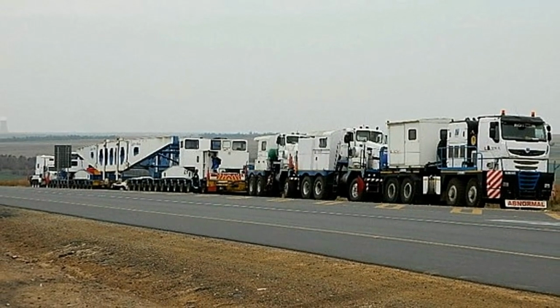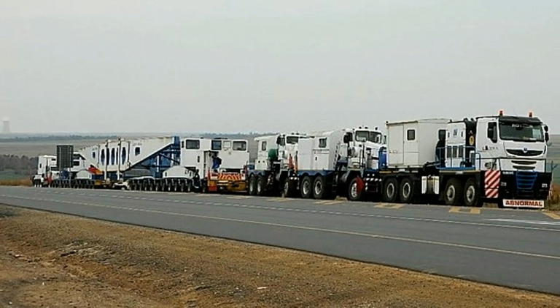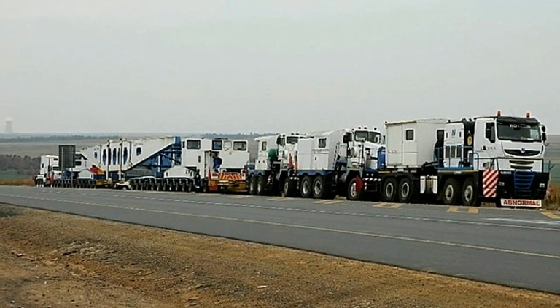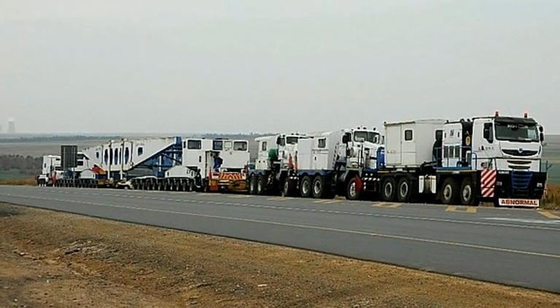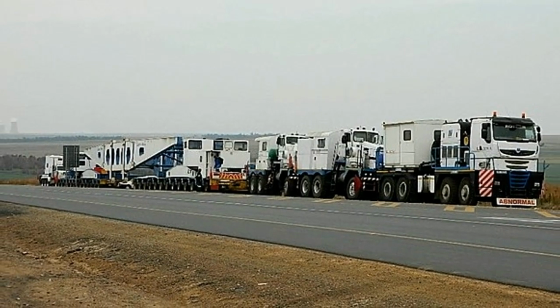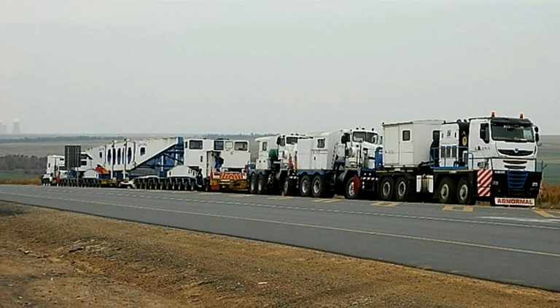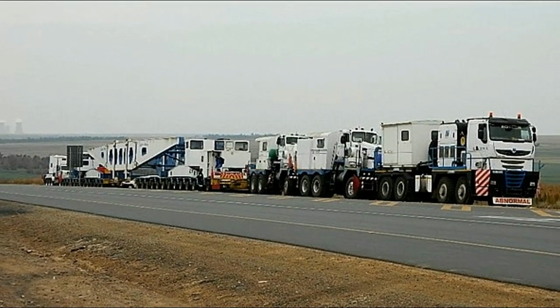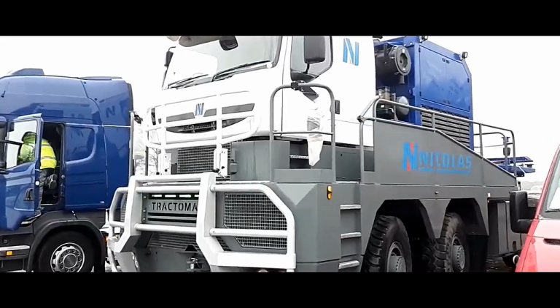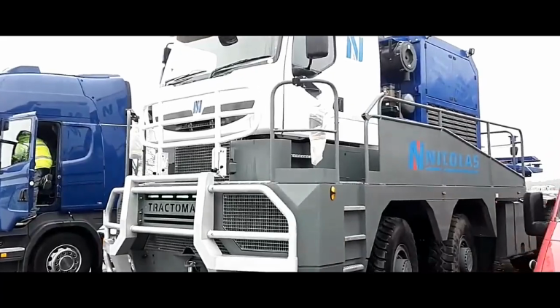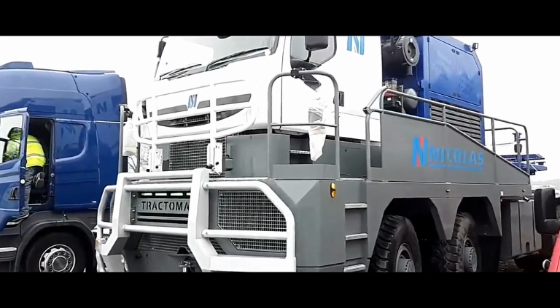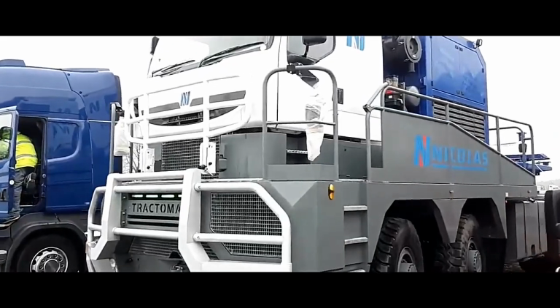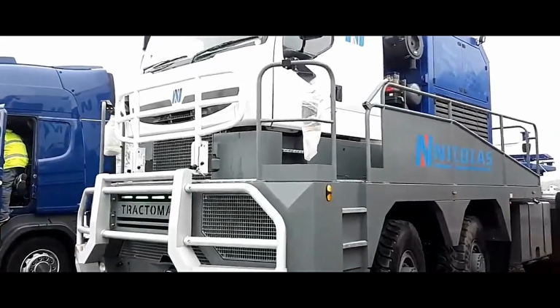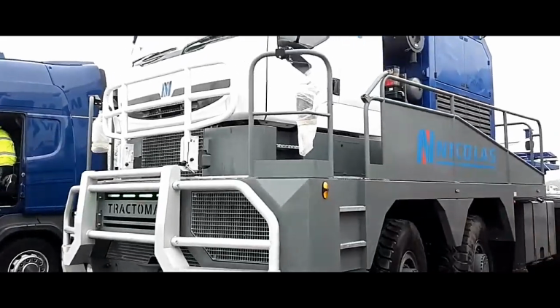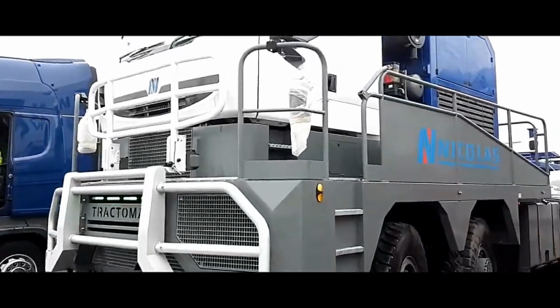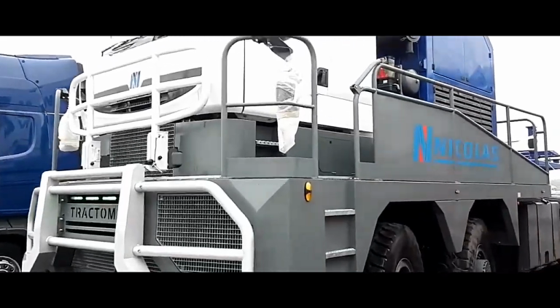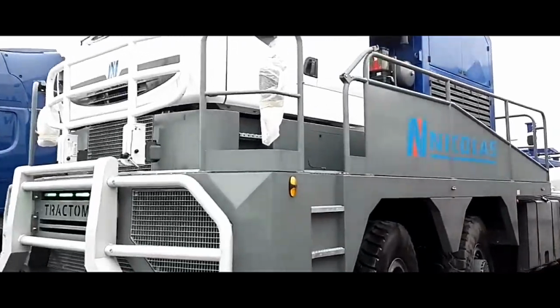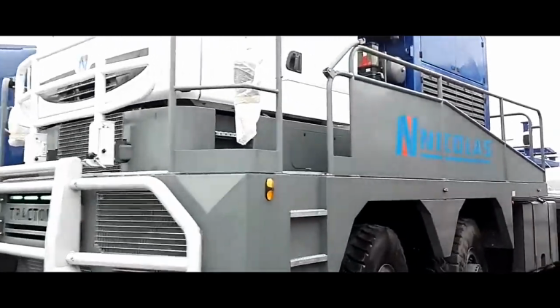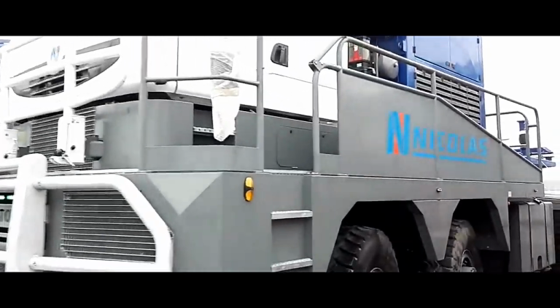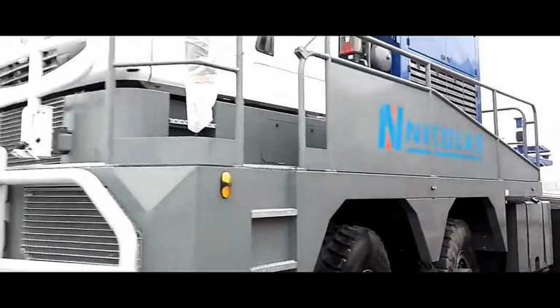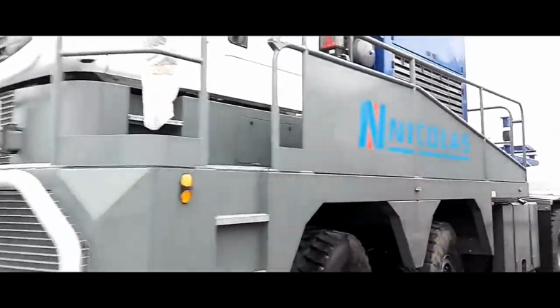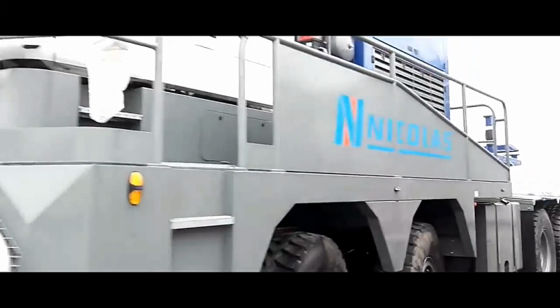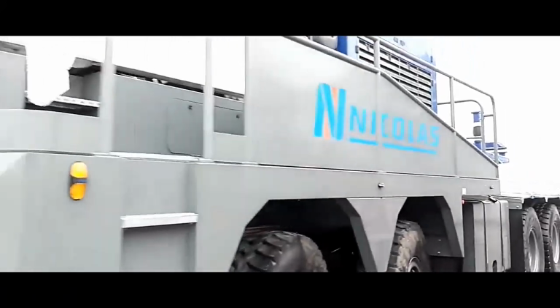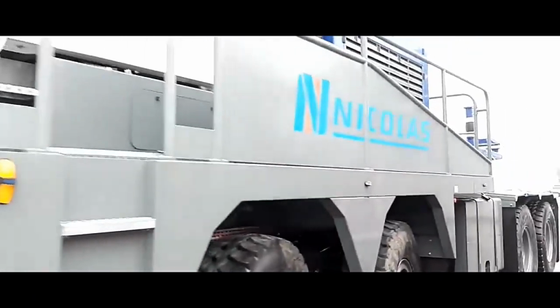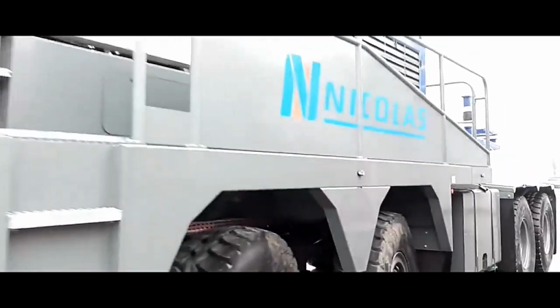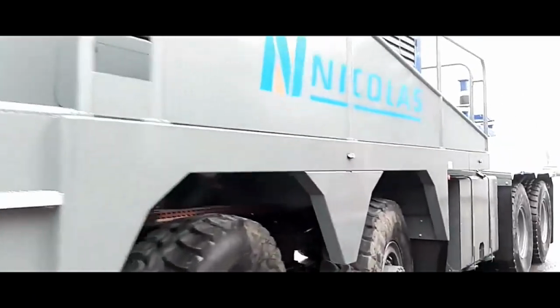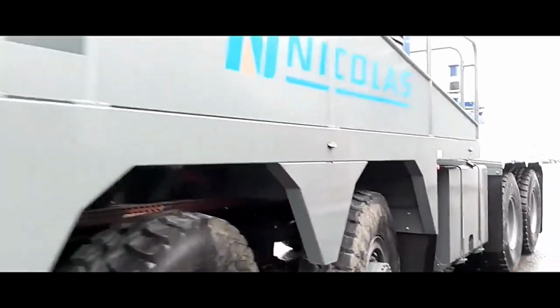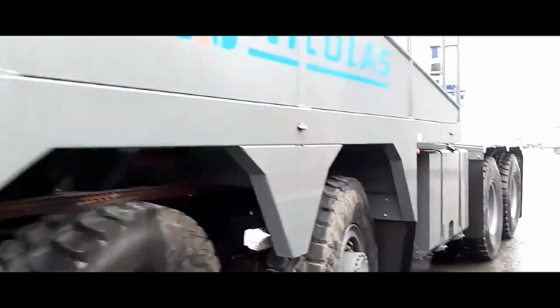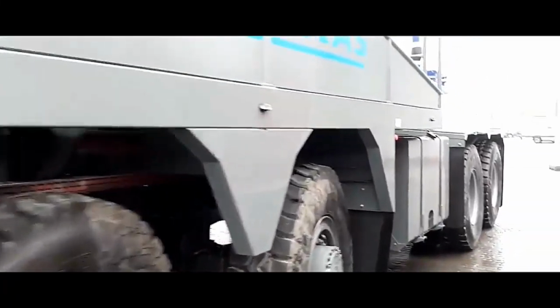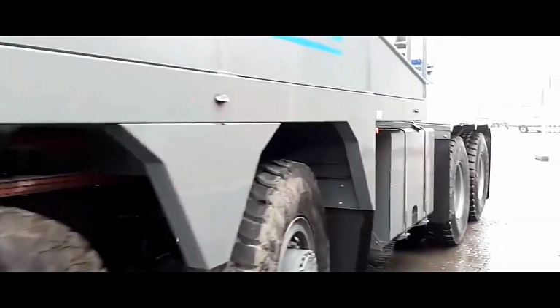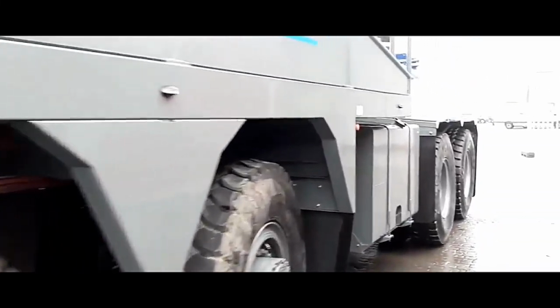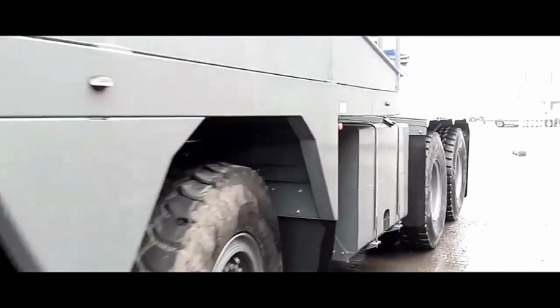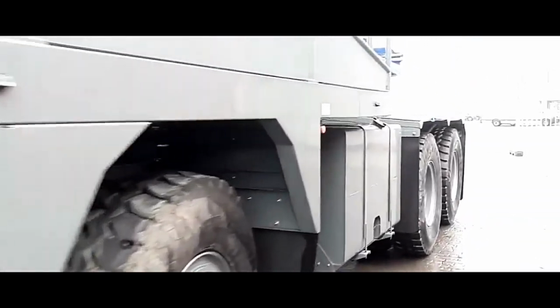Key specifications include a Cummins or Caterpillar engine, diesel motor, a payload capacity of 1,000 tons, and a power output of 1,000 horsepower.